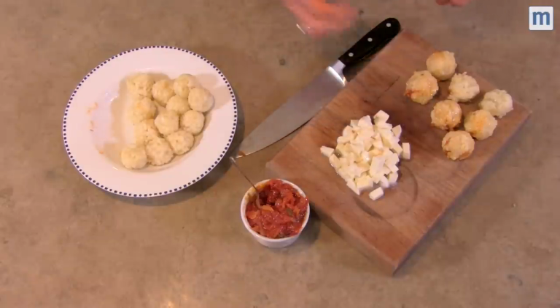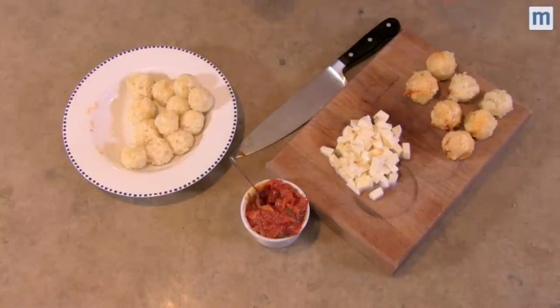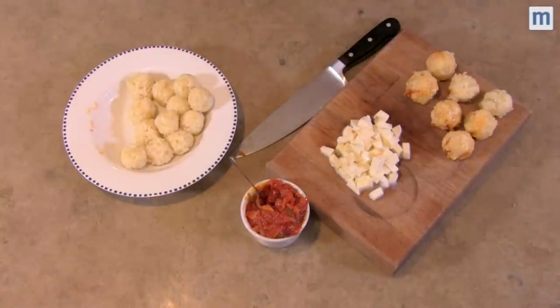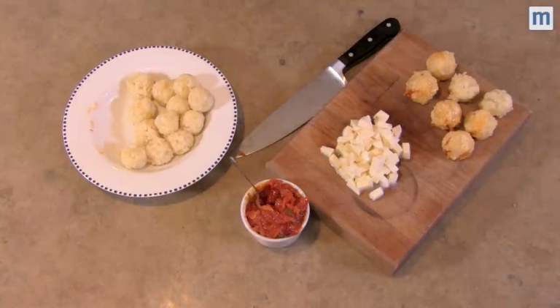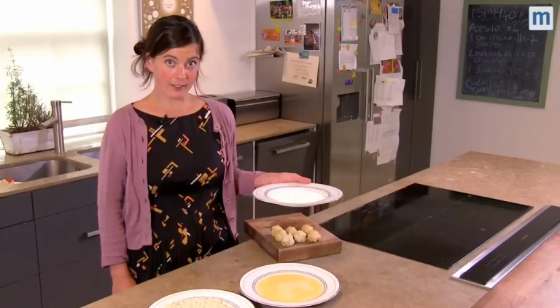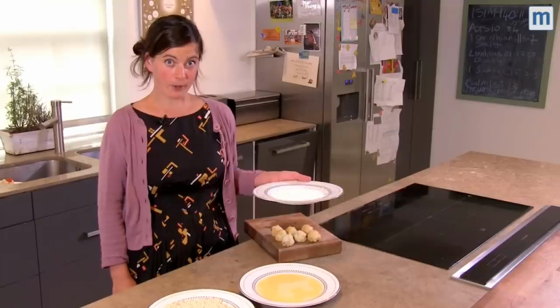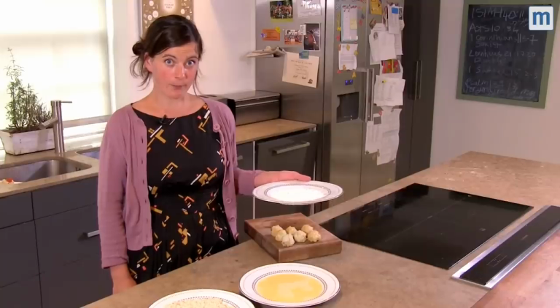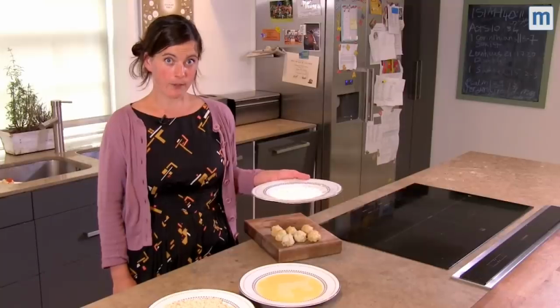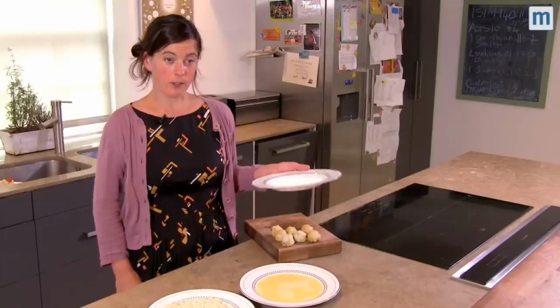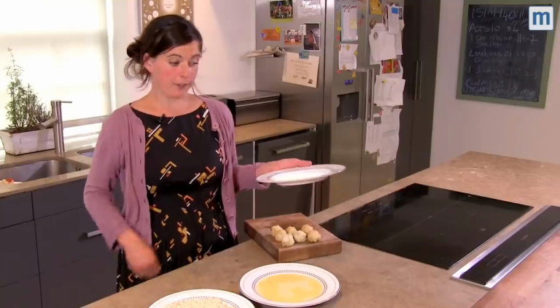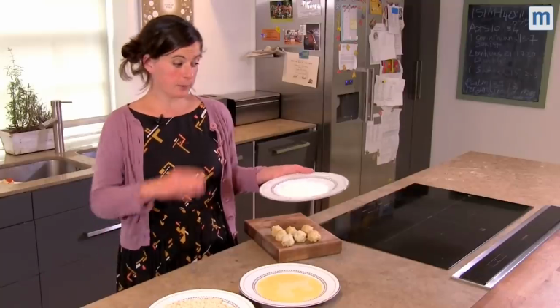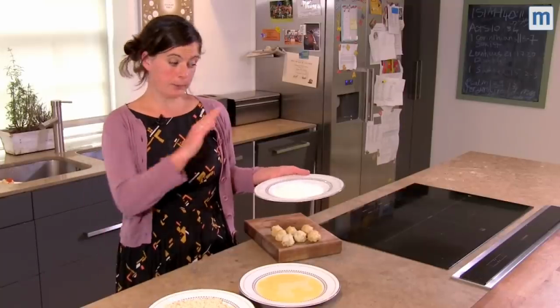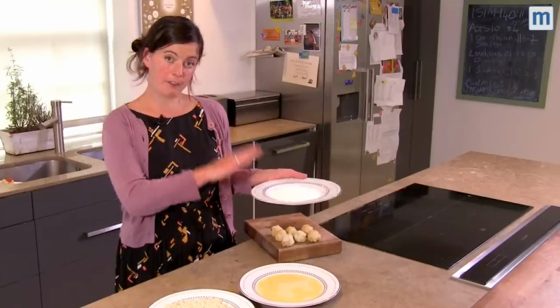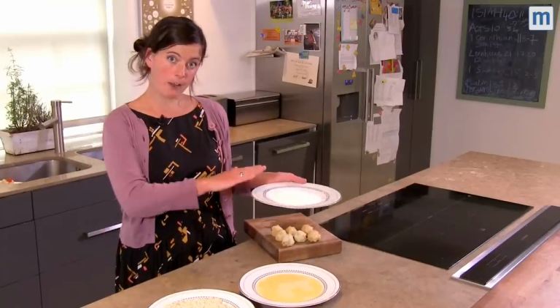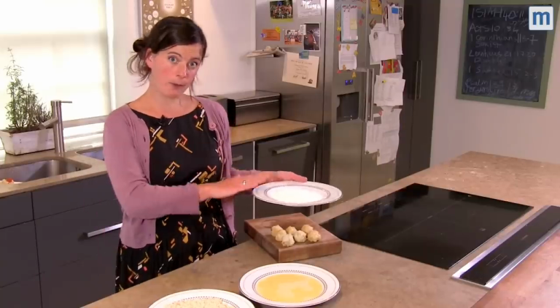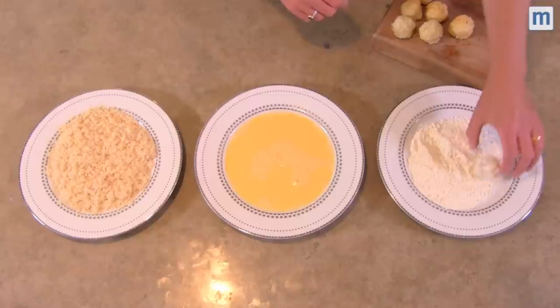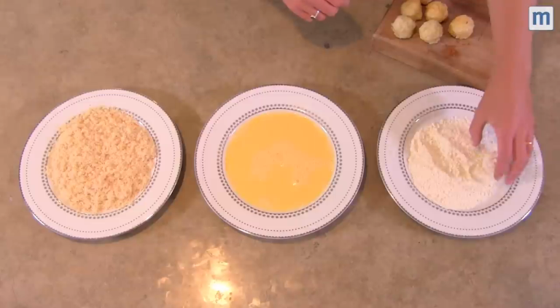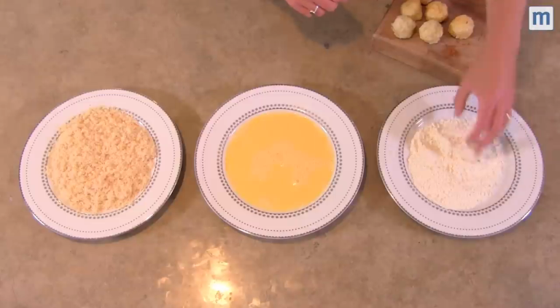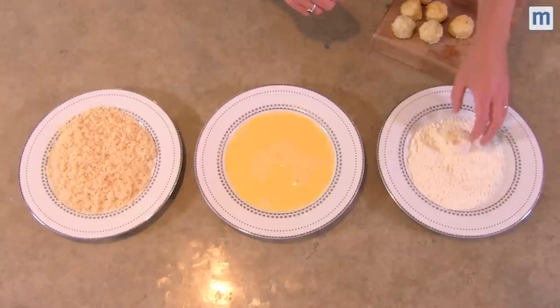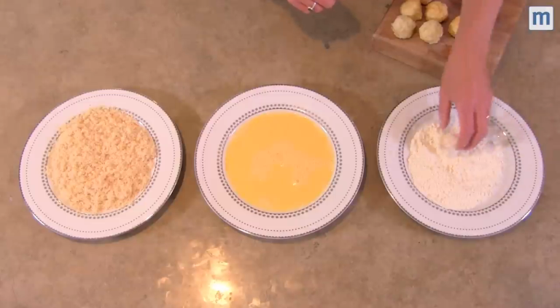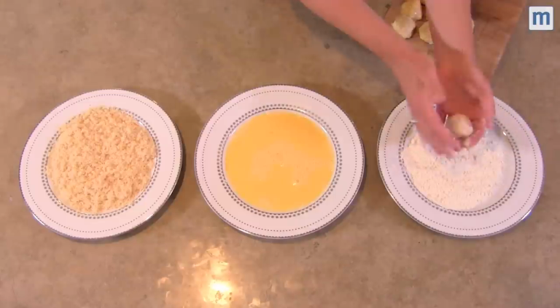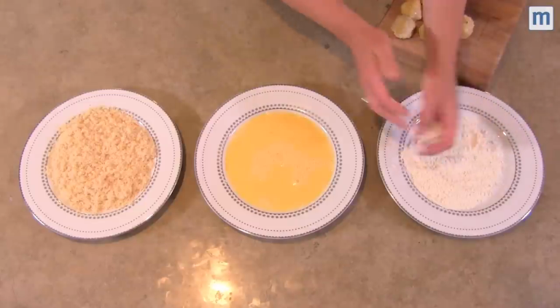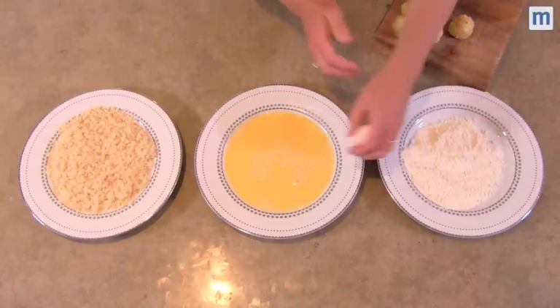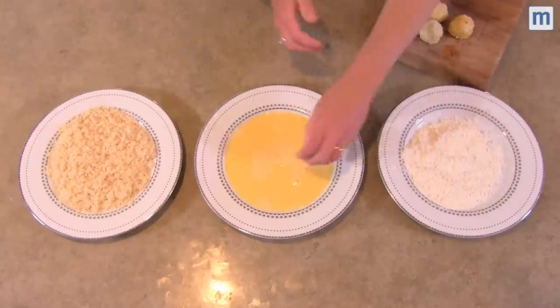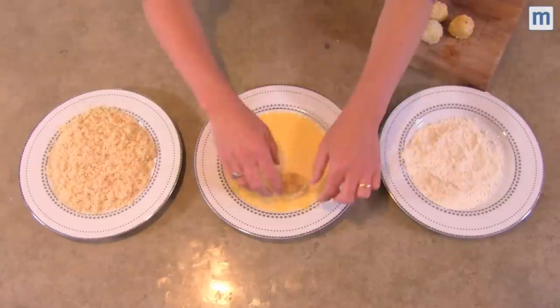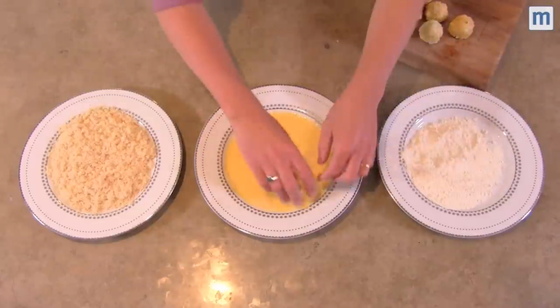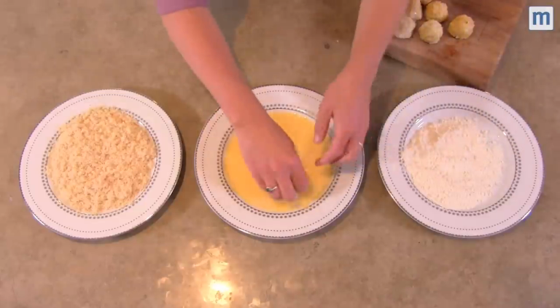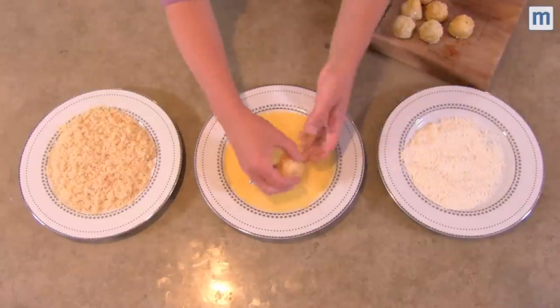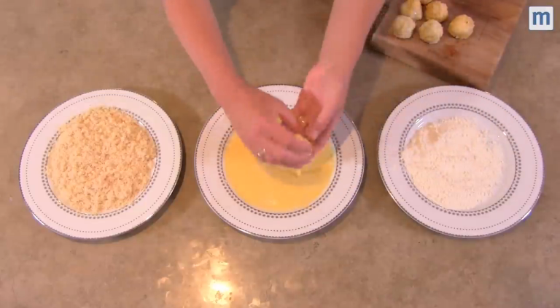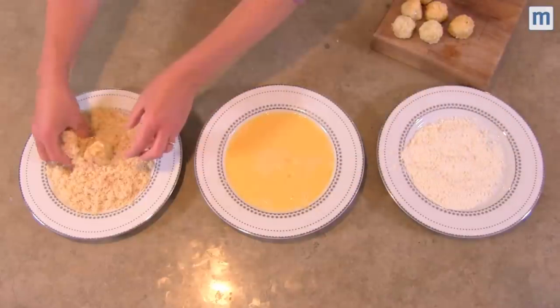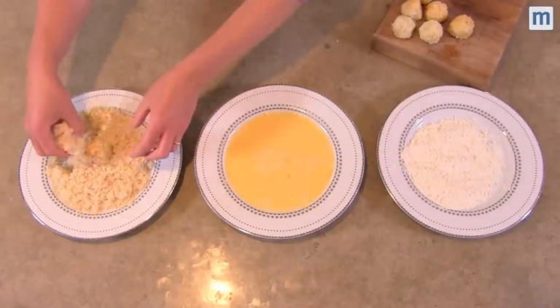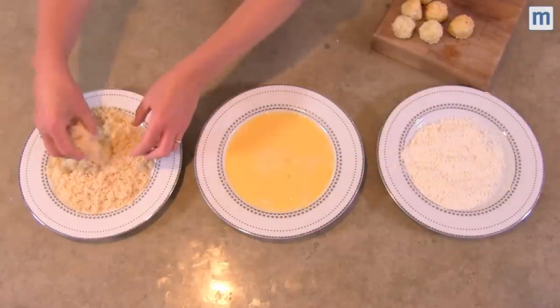Now we're ready to coat them. First we'll be flouring, then eggs, then breadcrumbs.